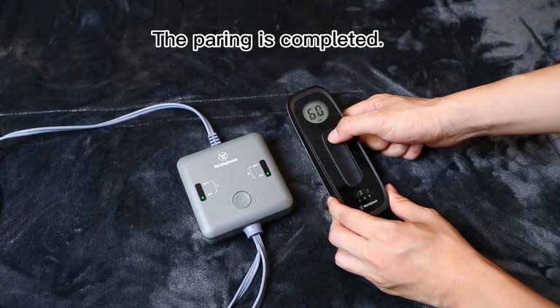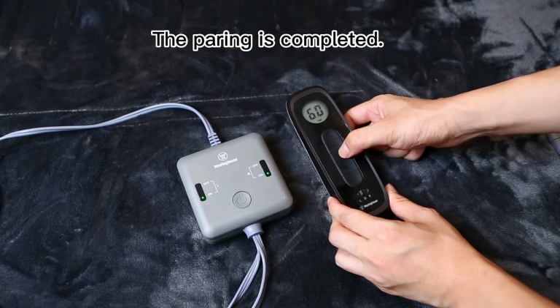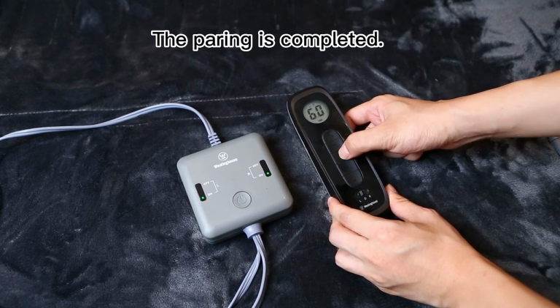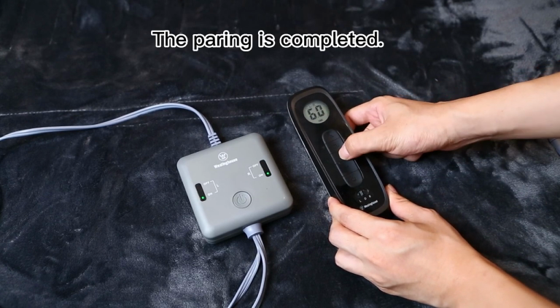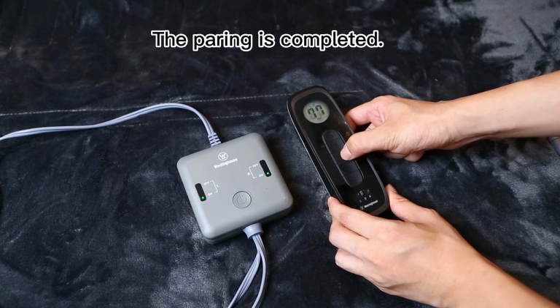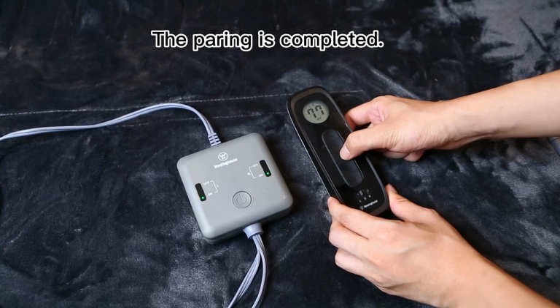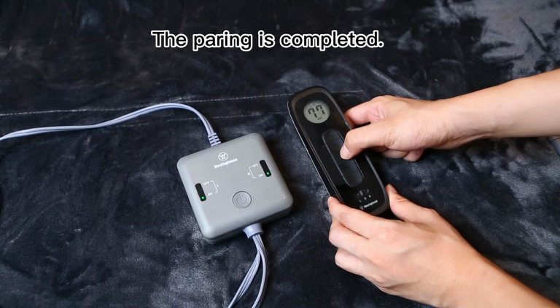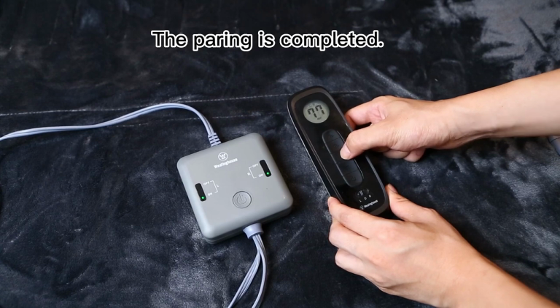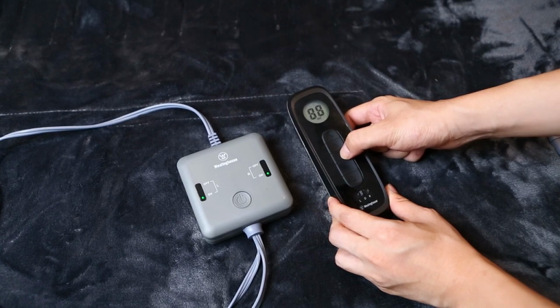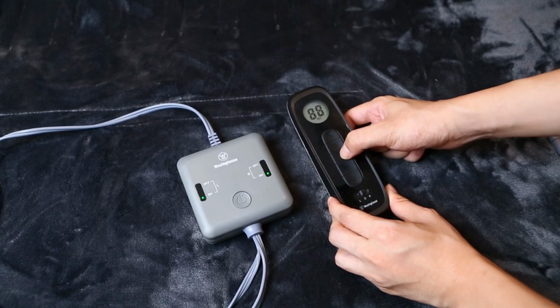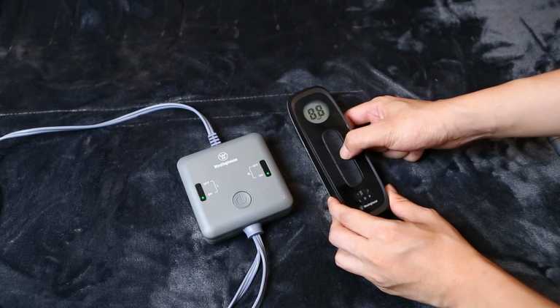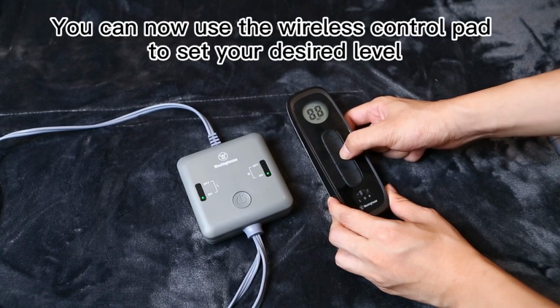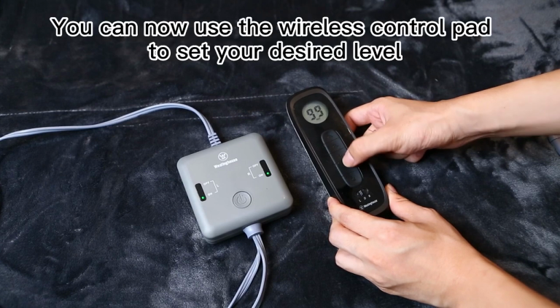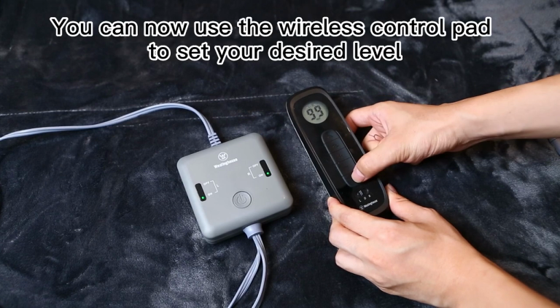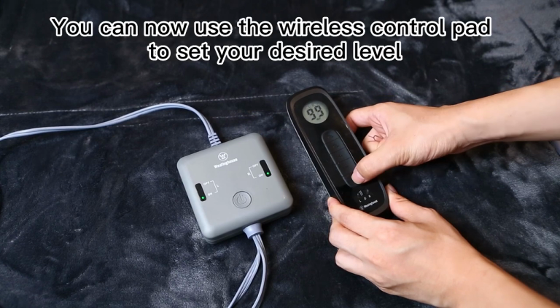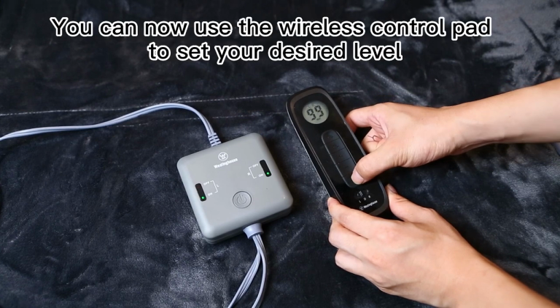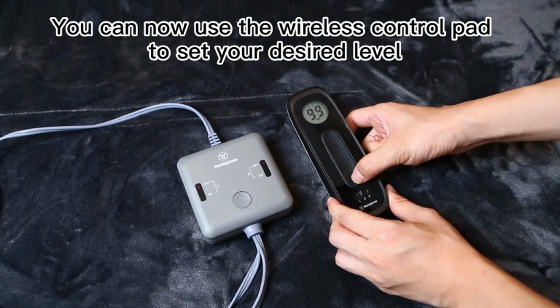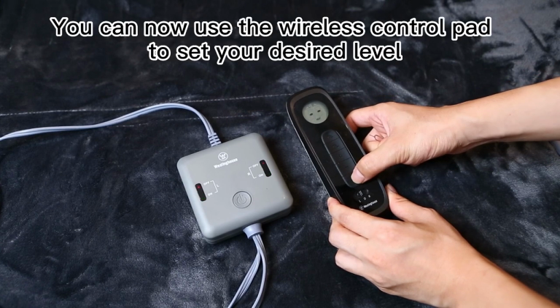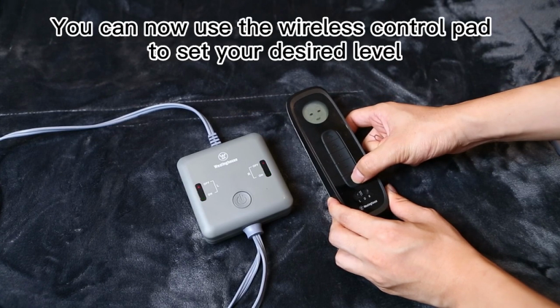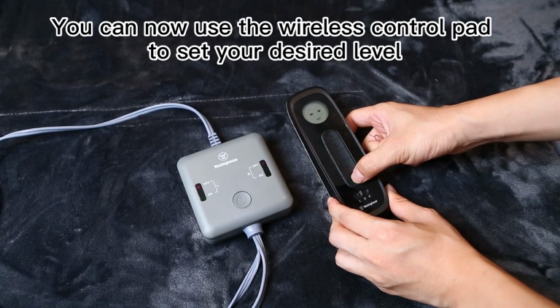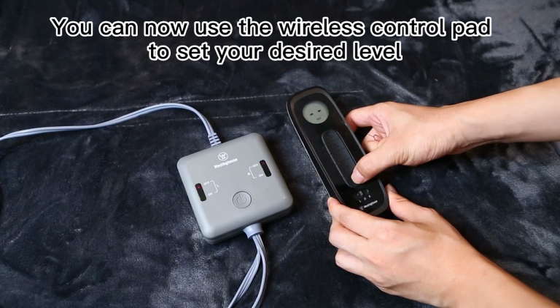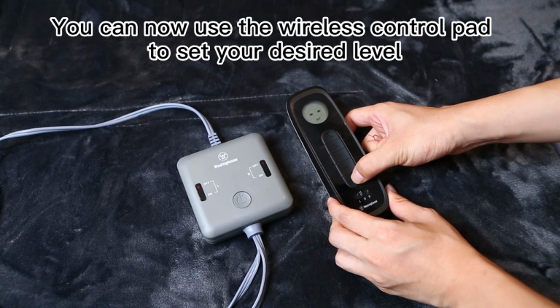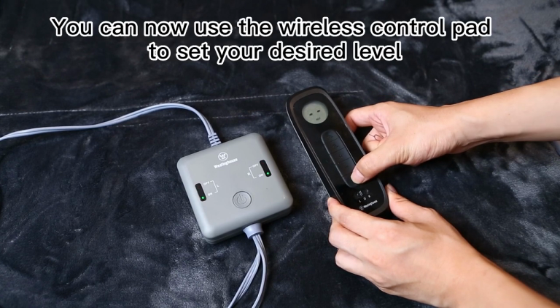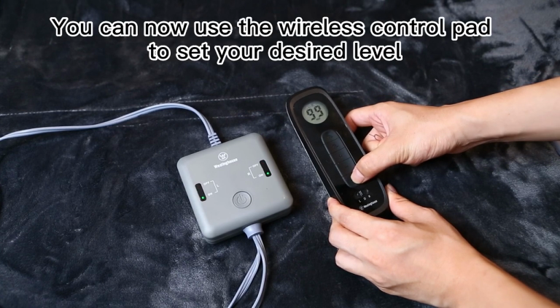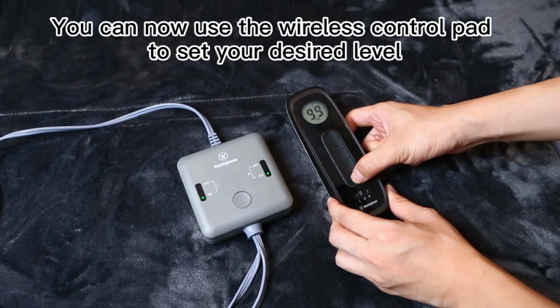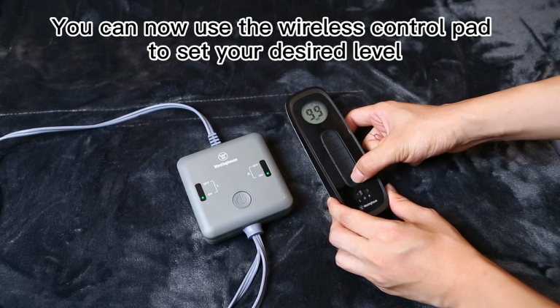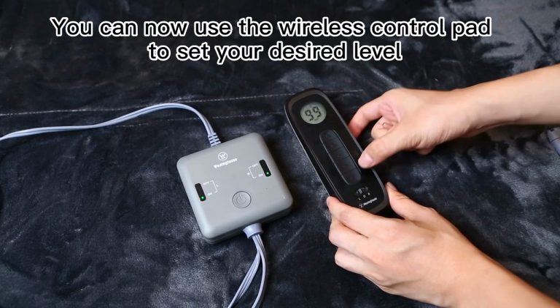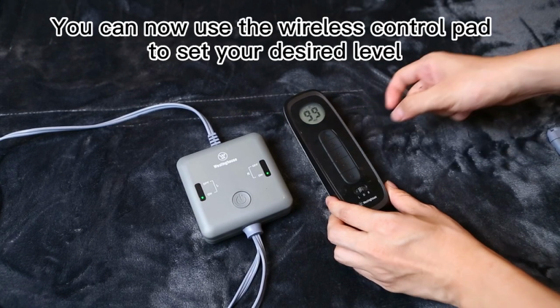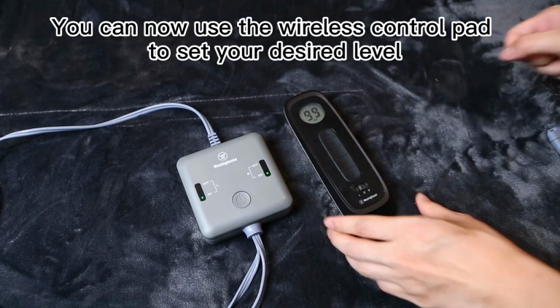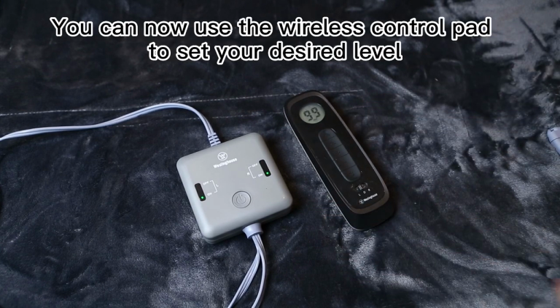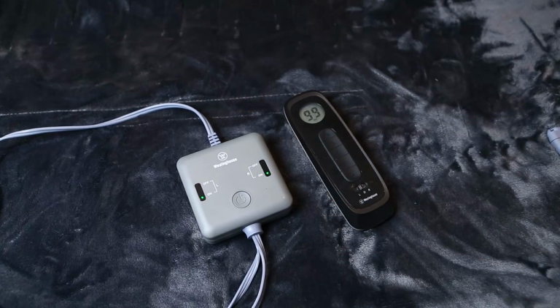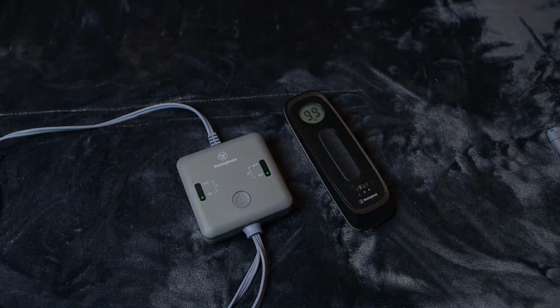The pairing is completed. You can now use the wireless control pad to set your desired levels.